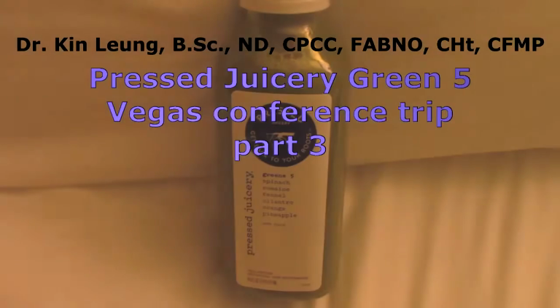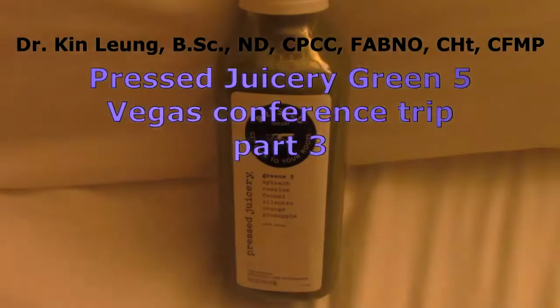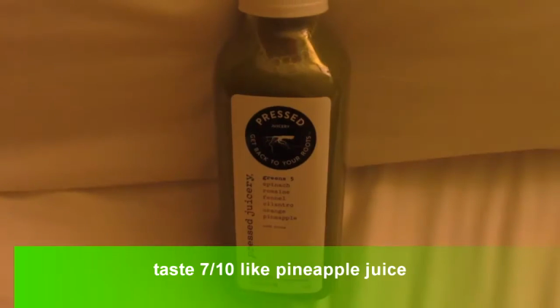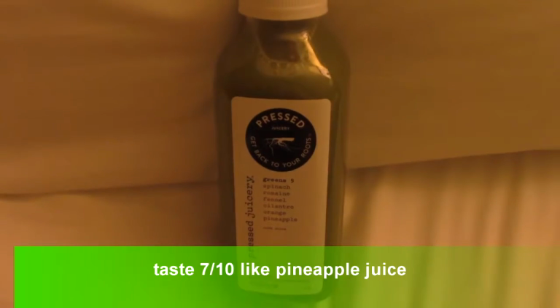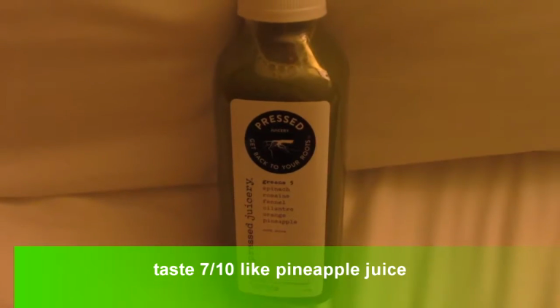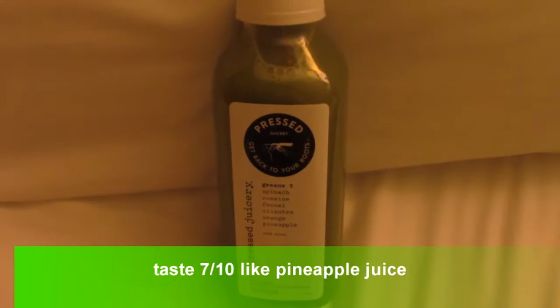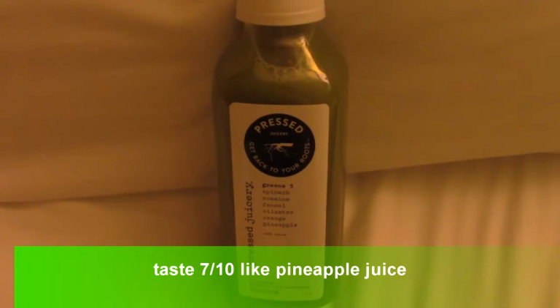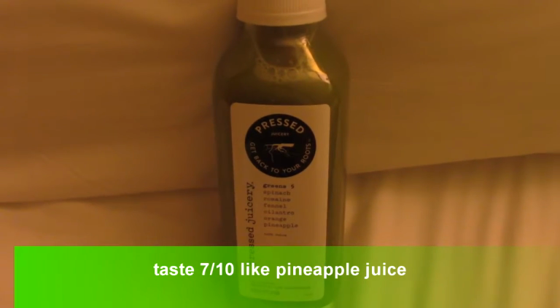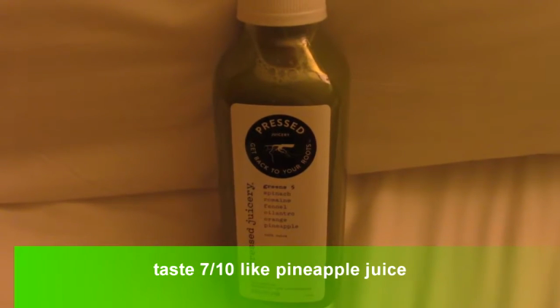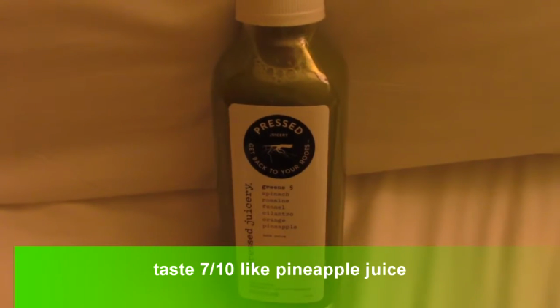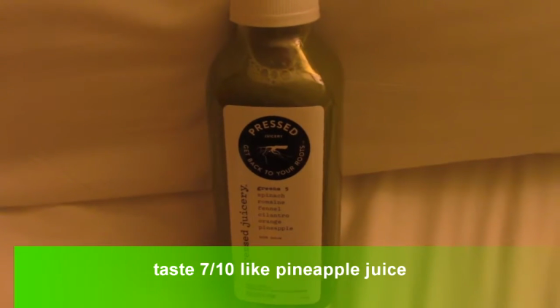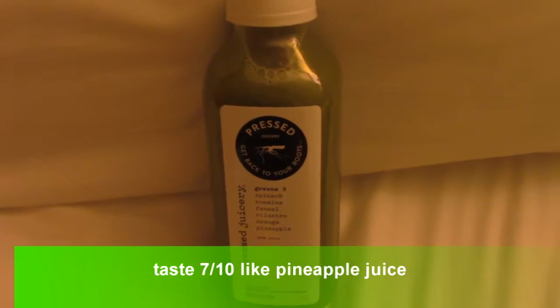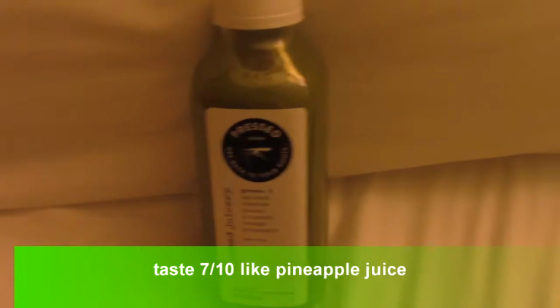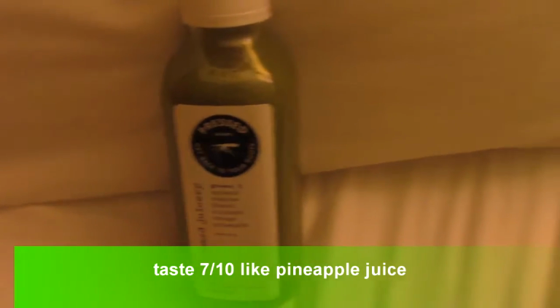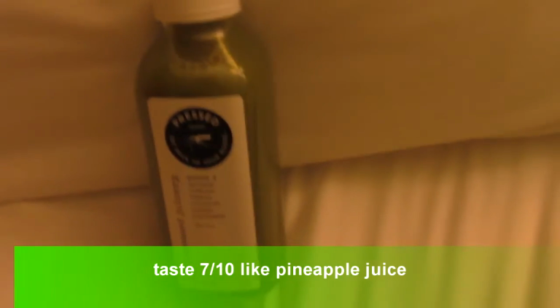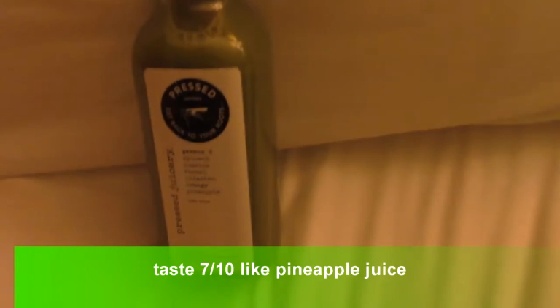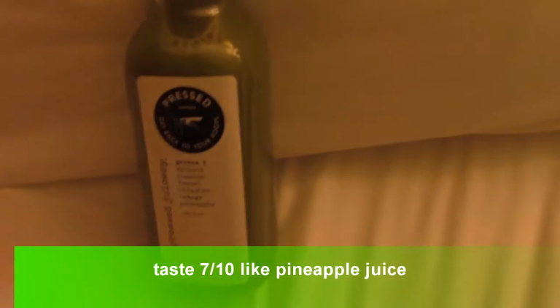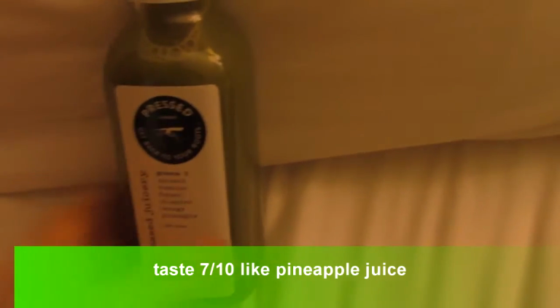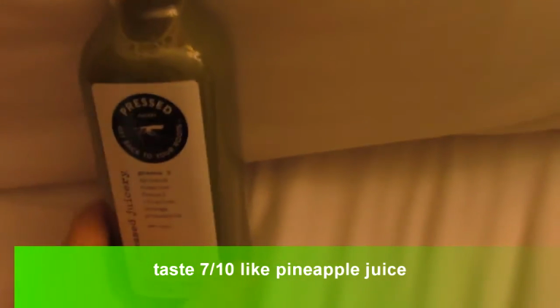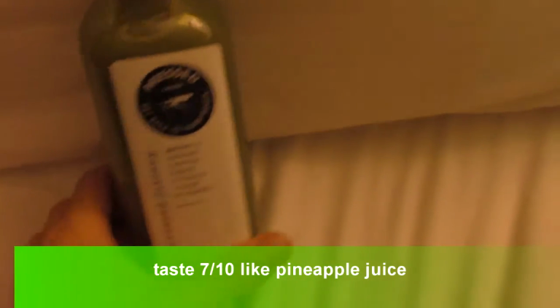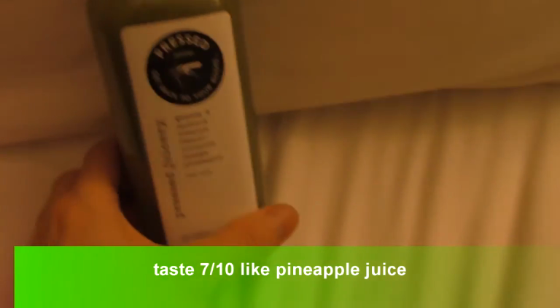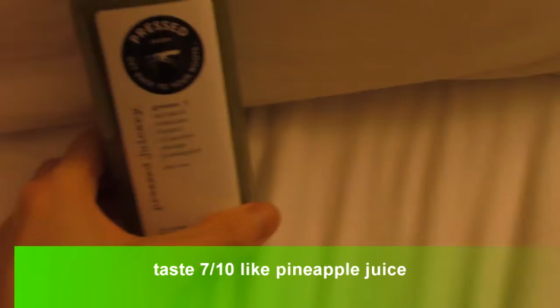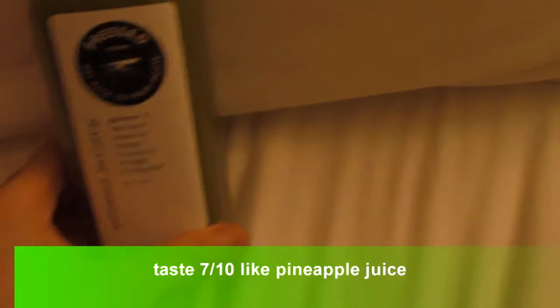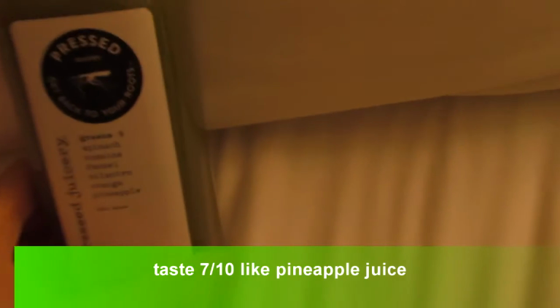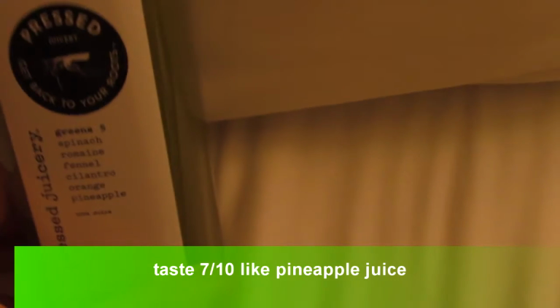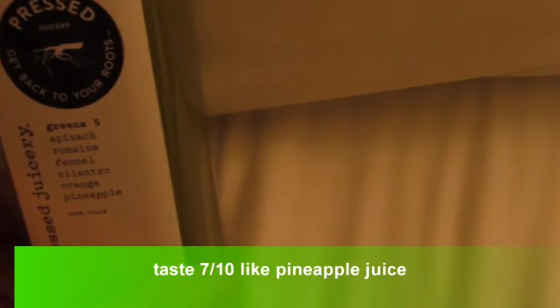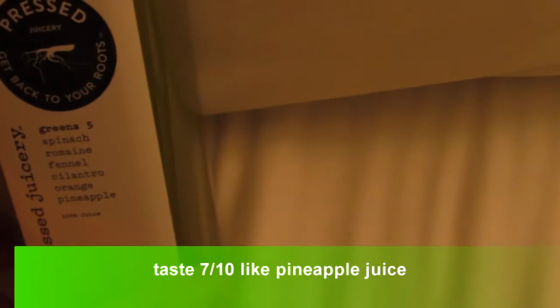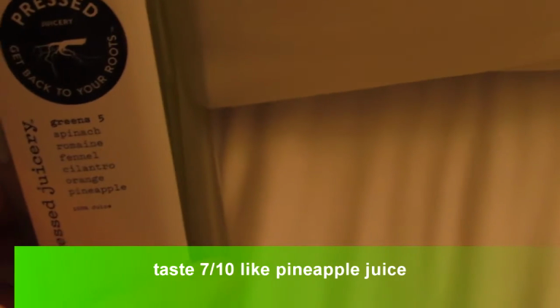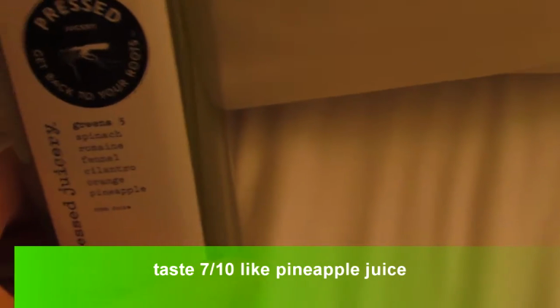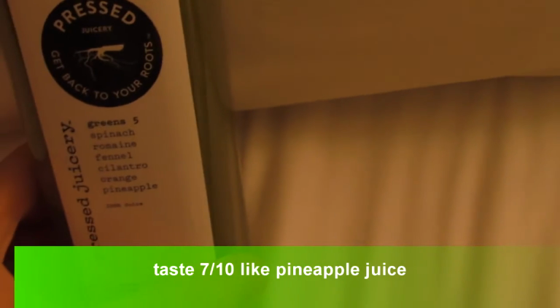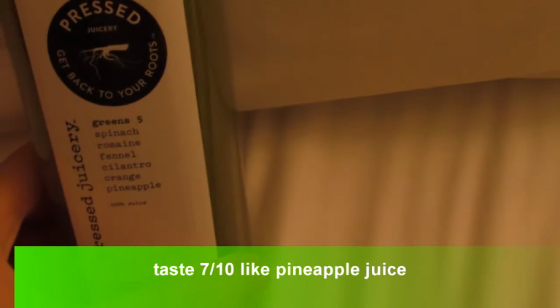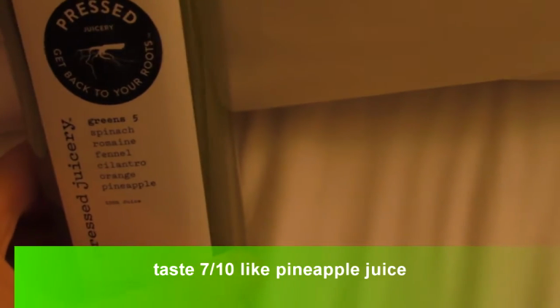All right guys, today I'm doing a review on this Pressed Juicery.